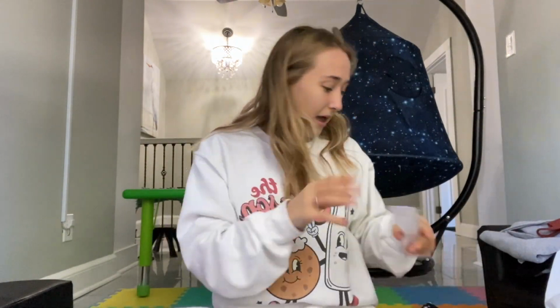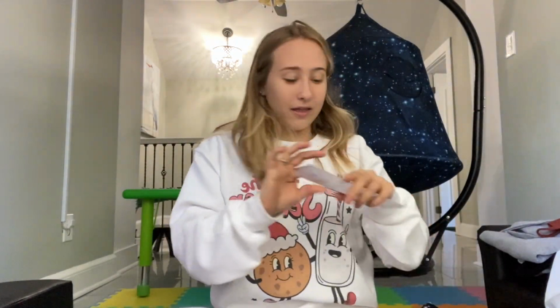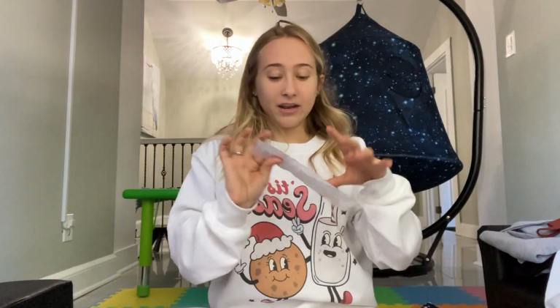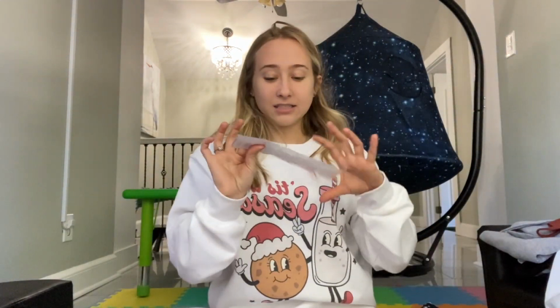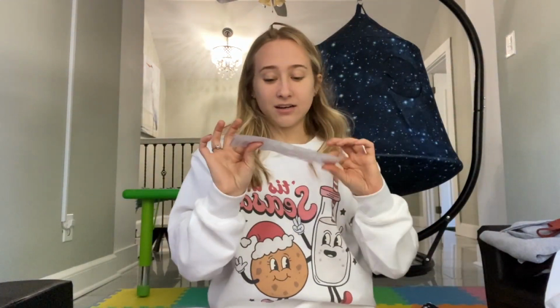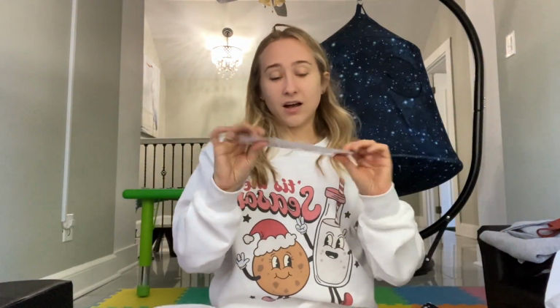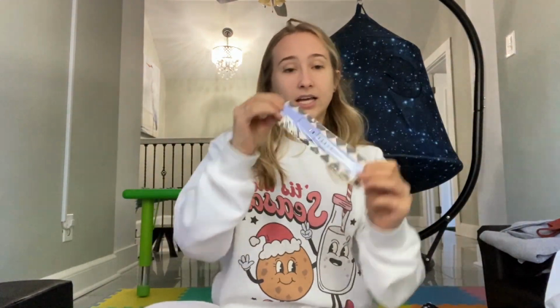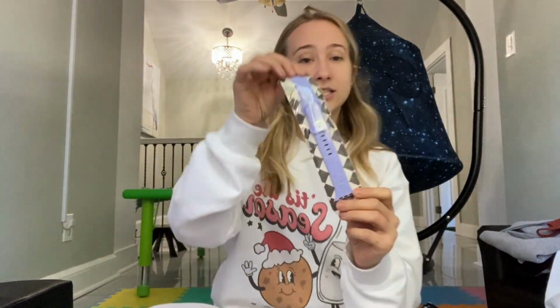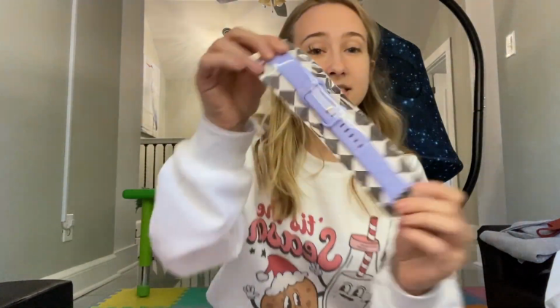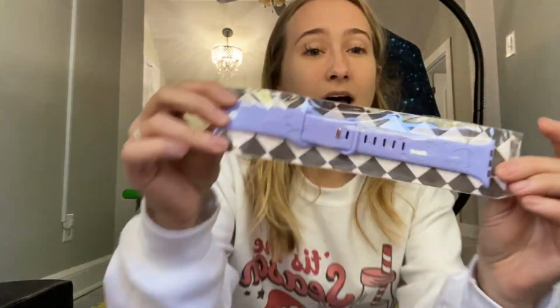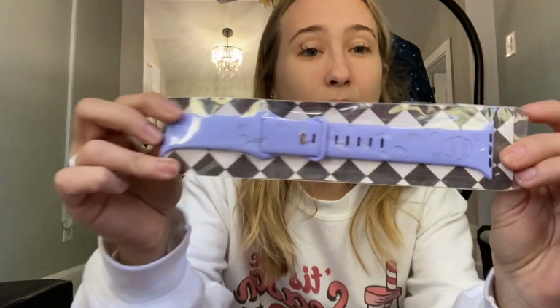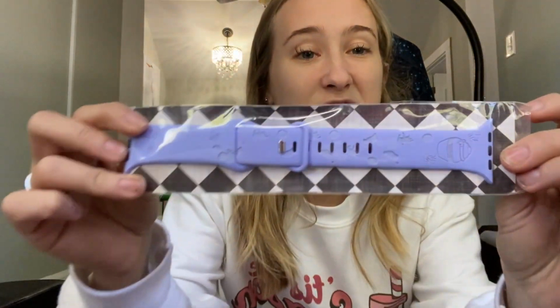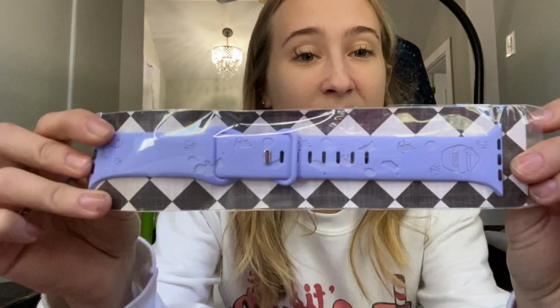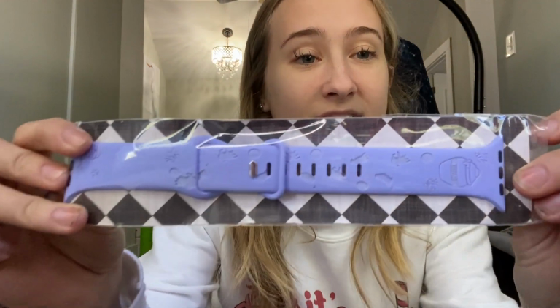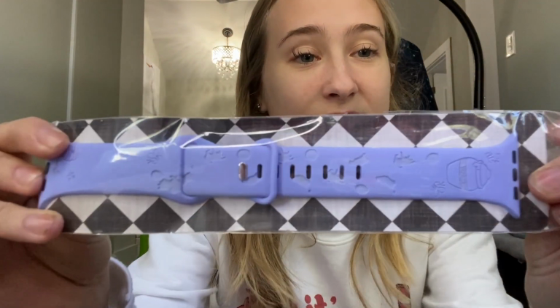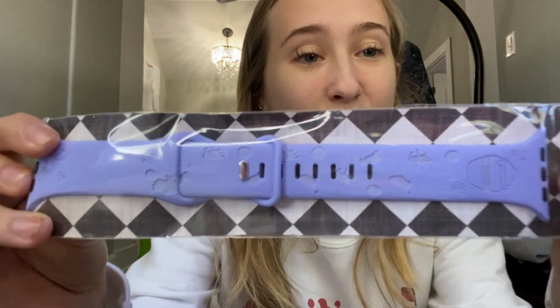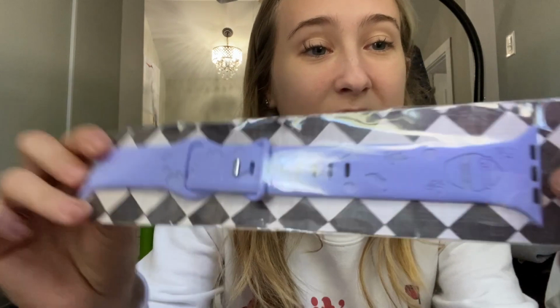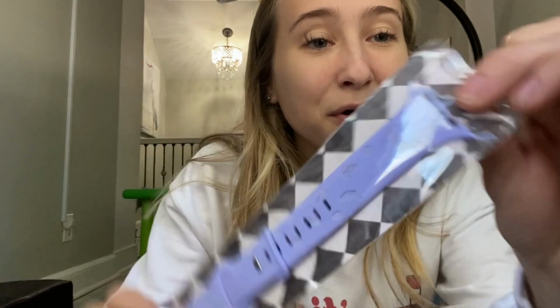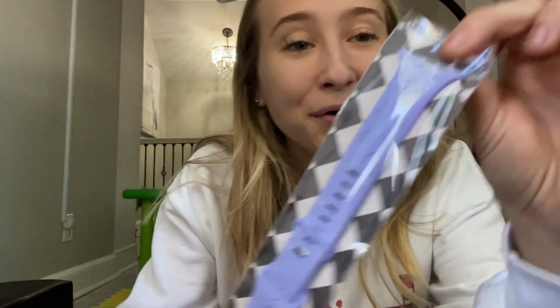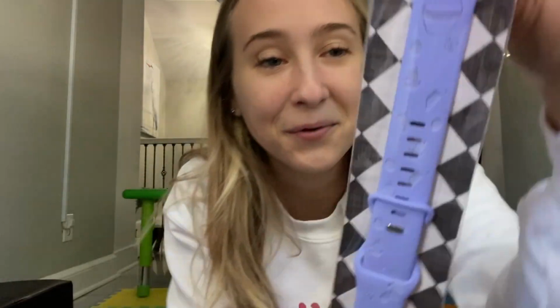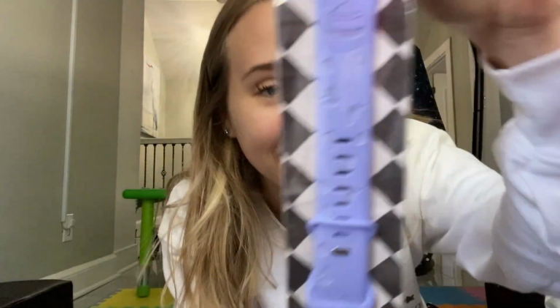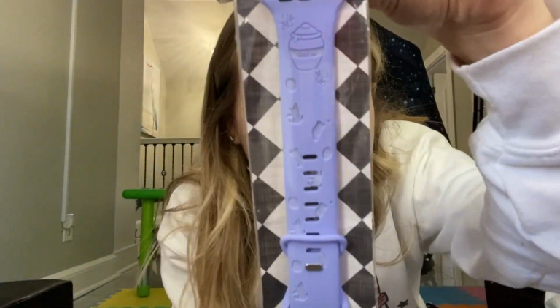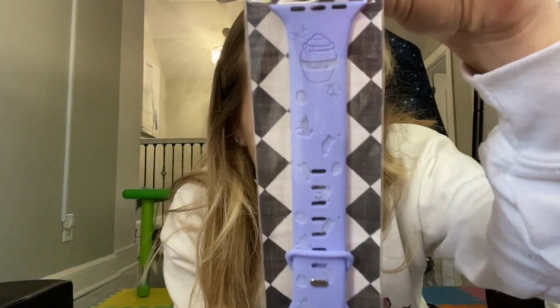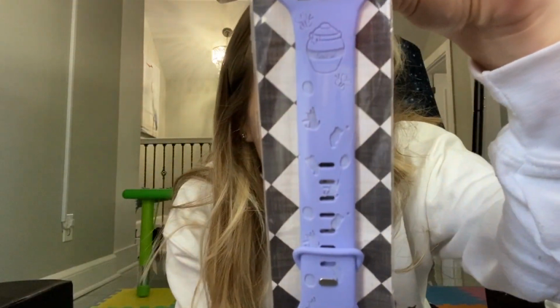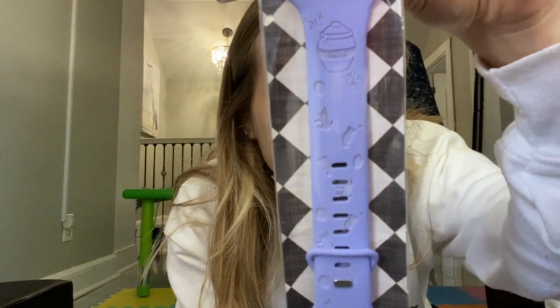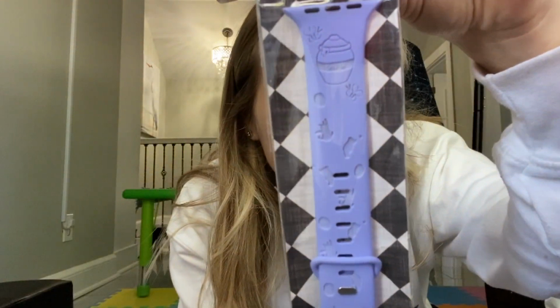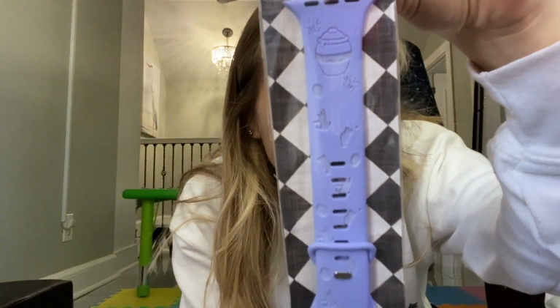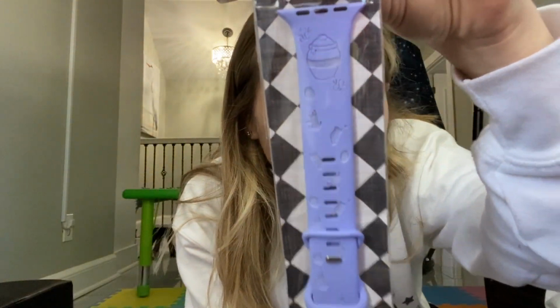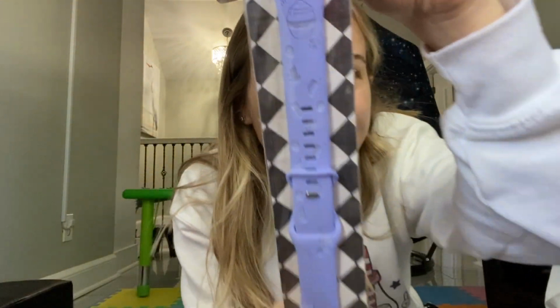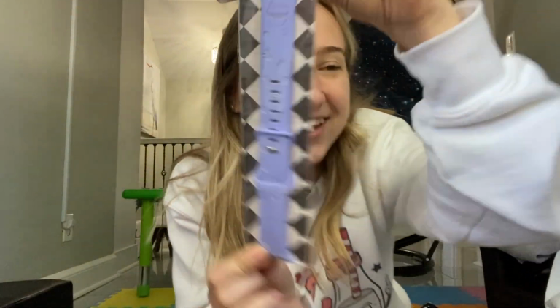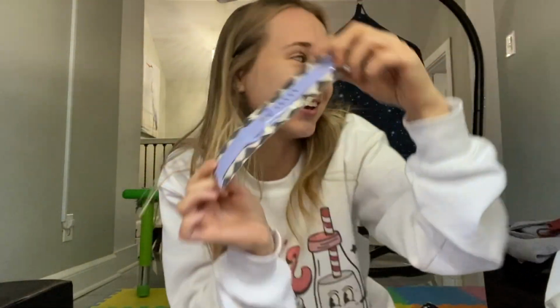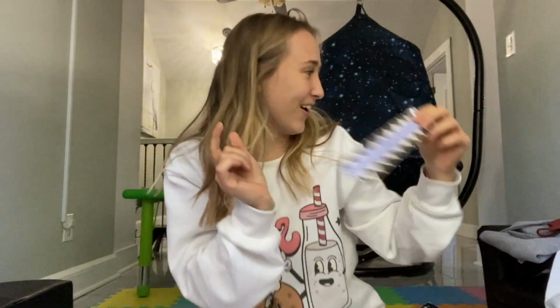The next thing I got is this Apple Watch band and it's Winnie the Pooh — I think that is so cute.